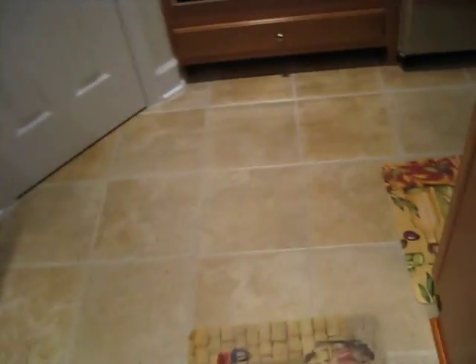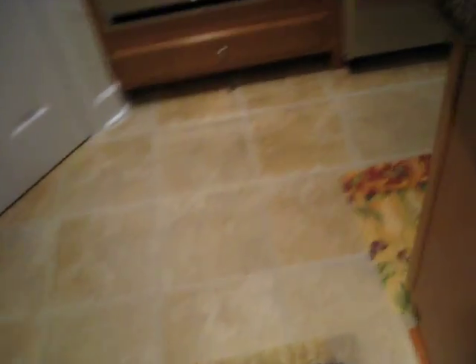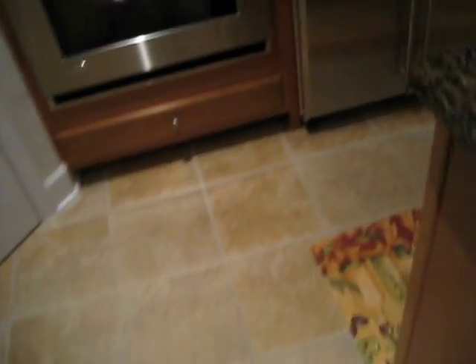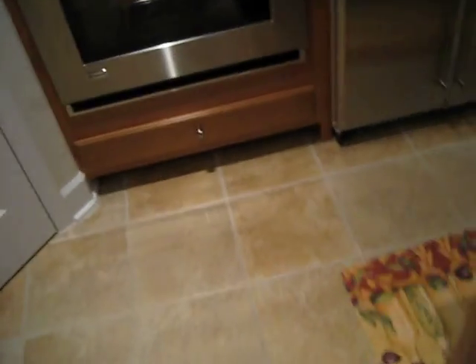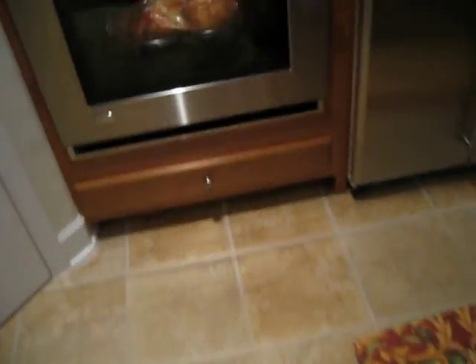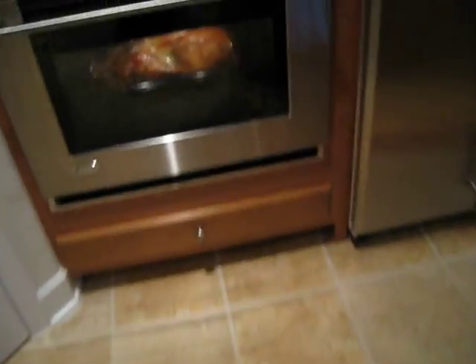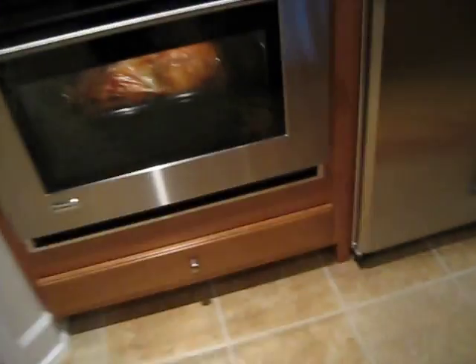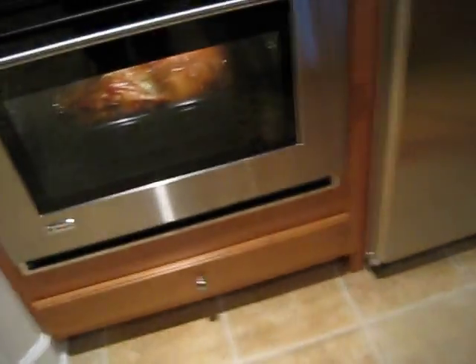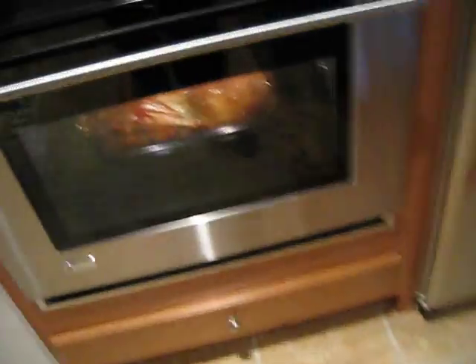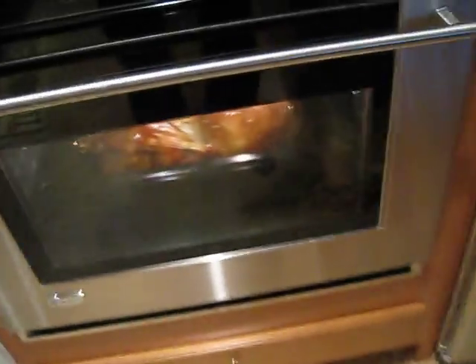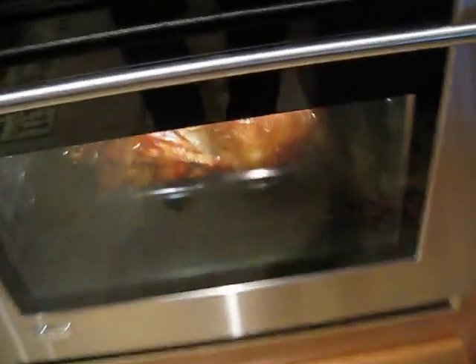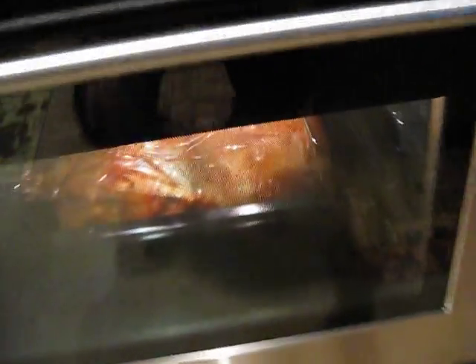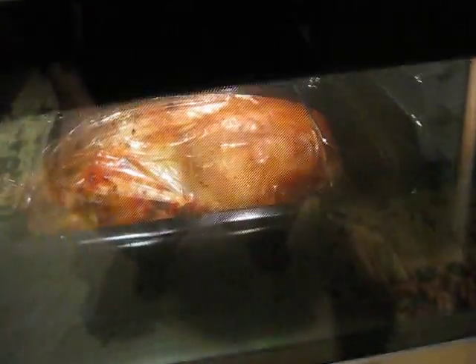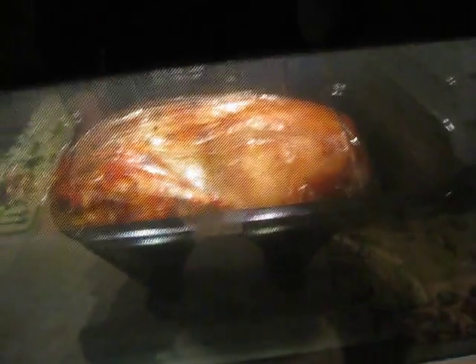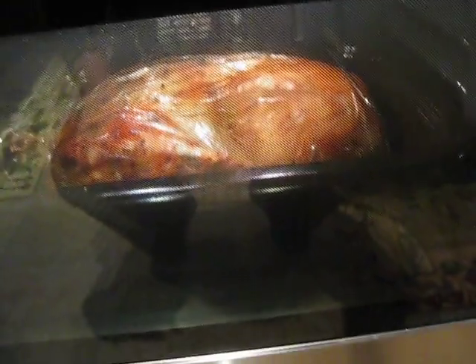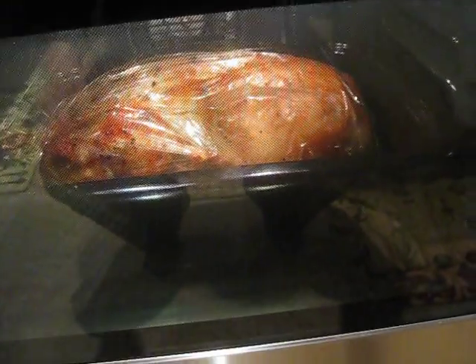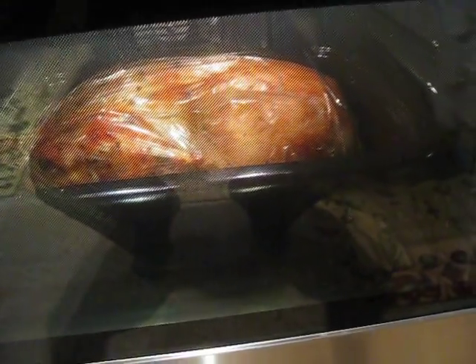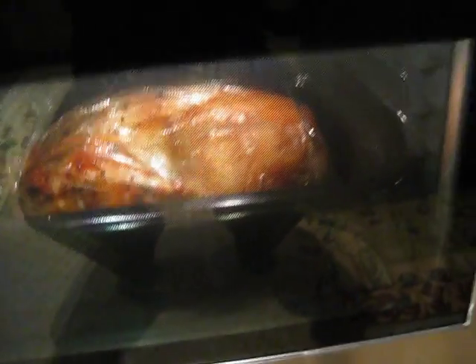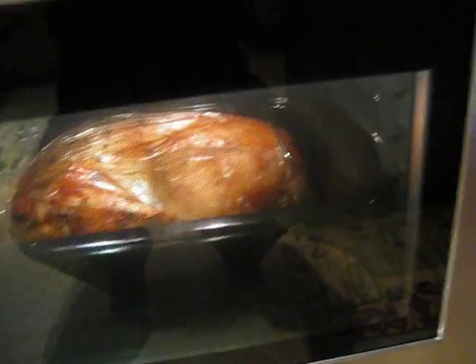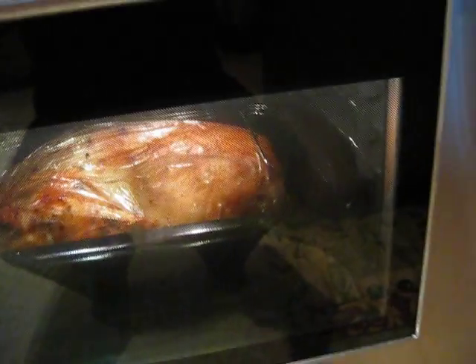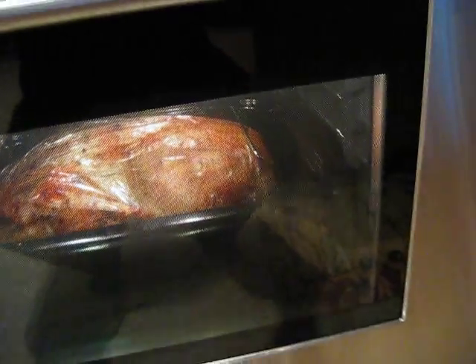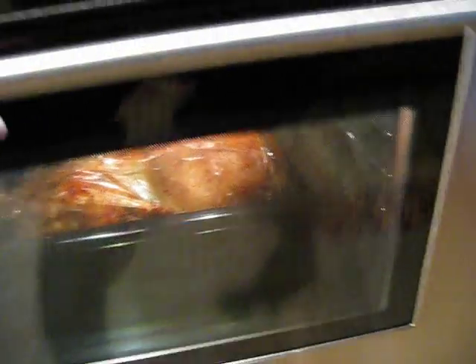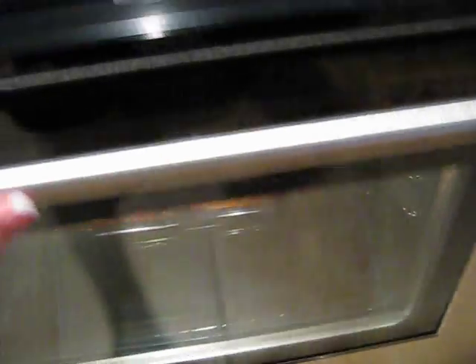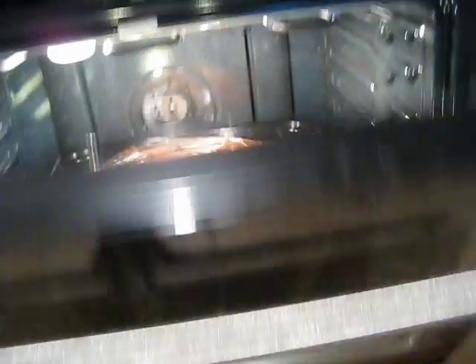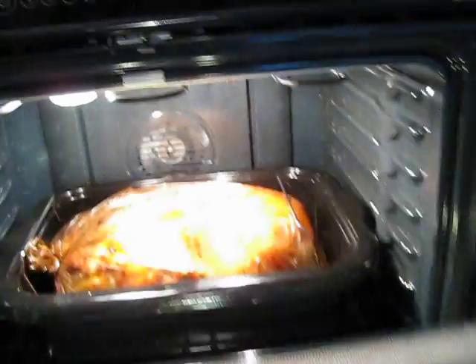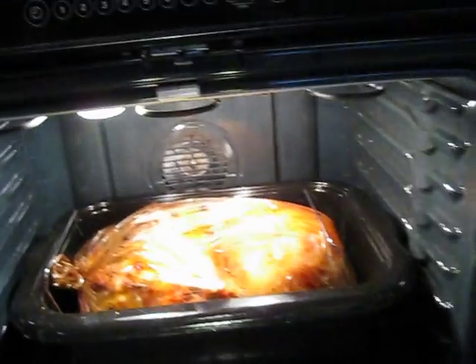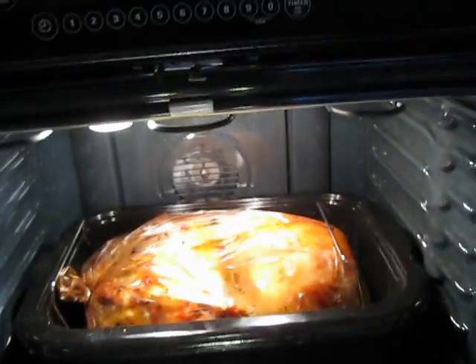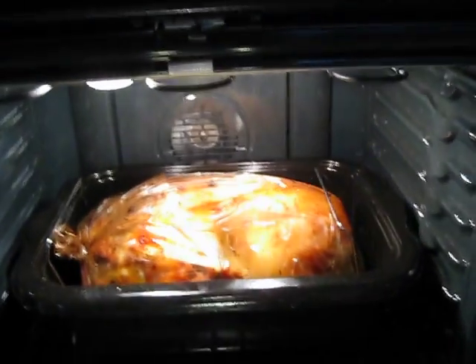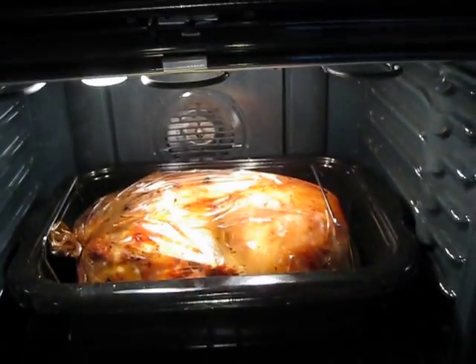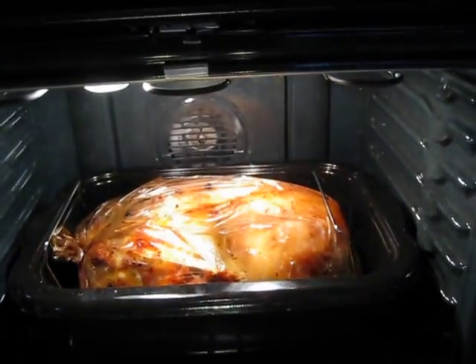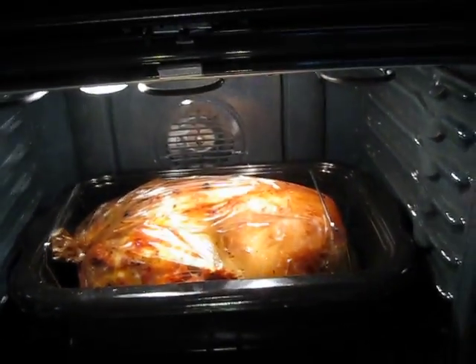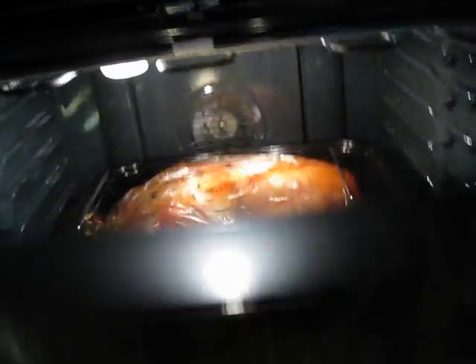Here's that turkey. Look at the turkey. 20 pounds, baby. 20 pounds.